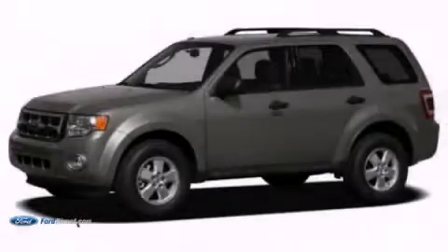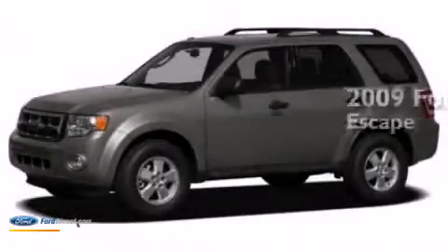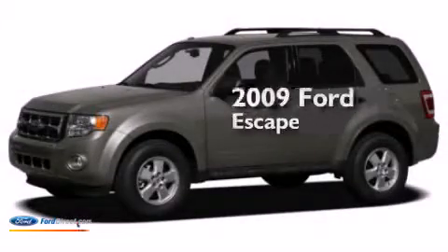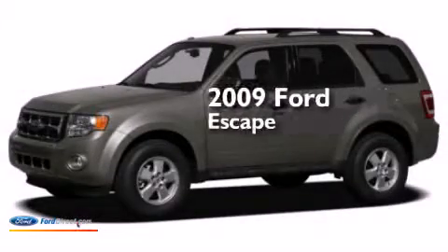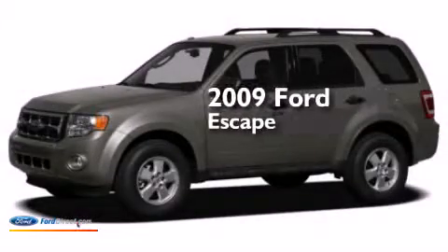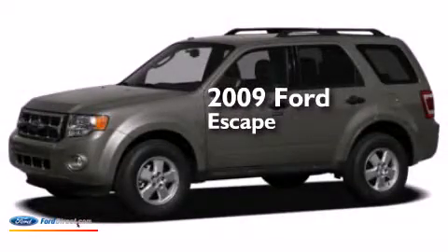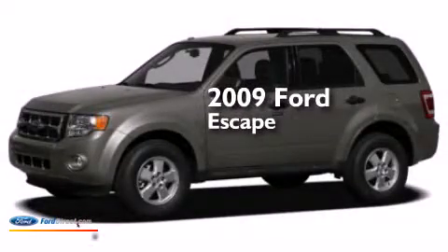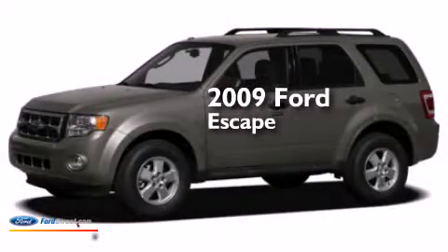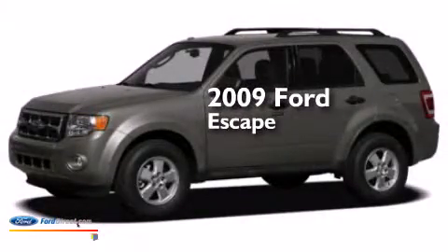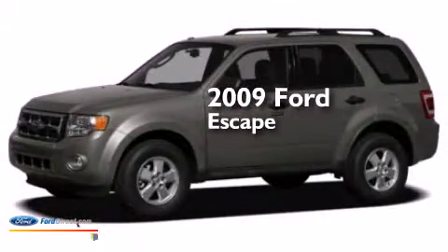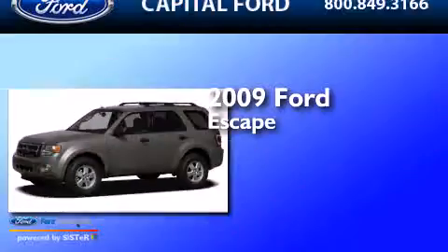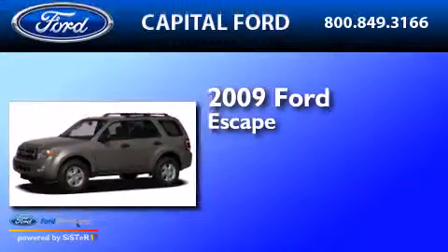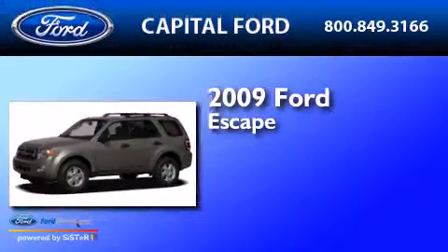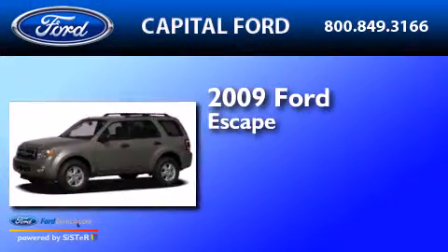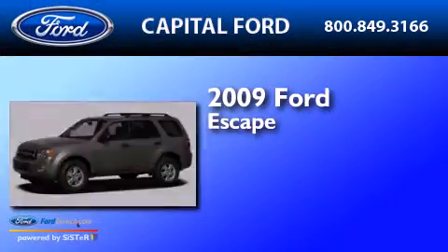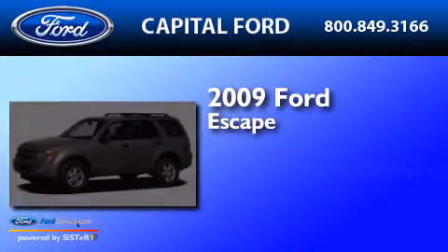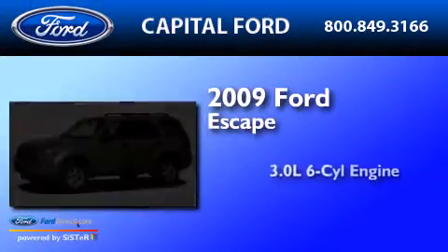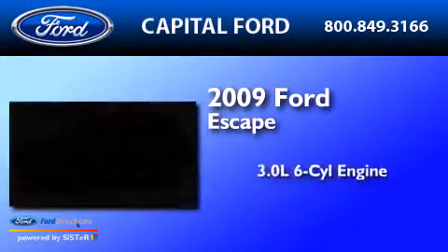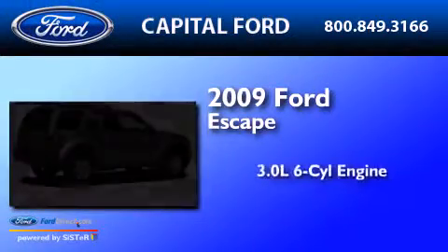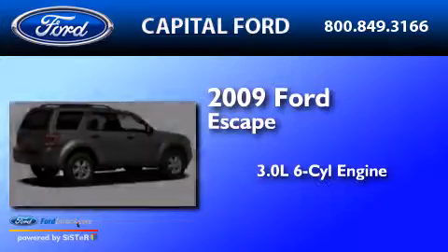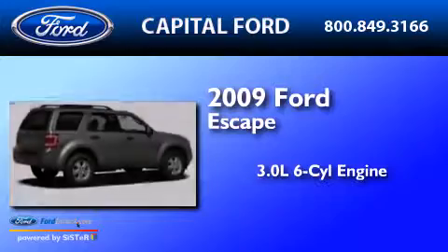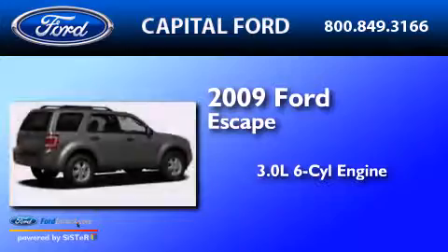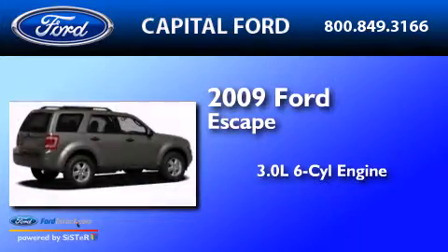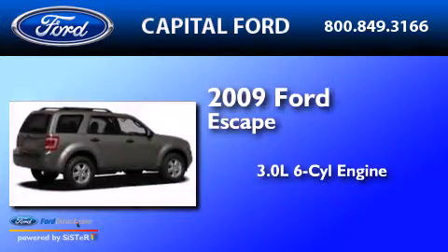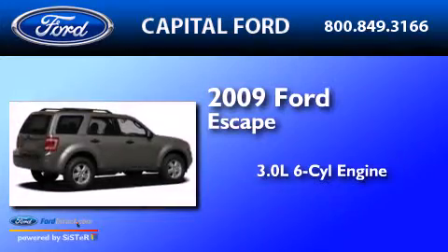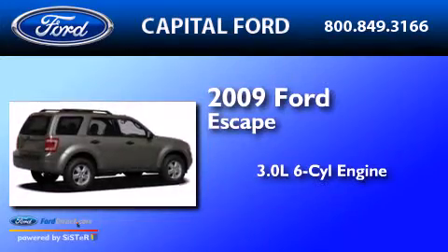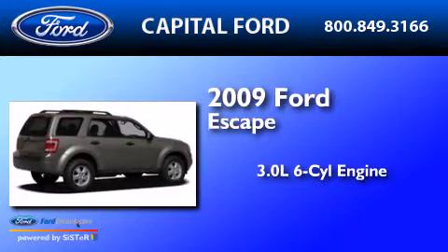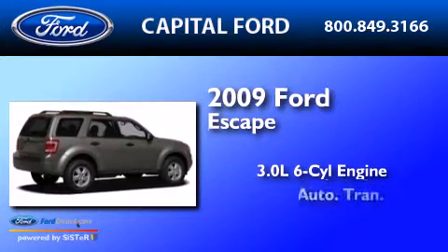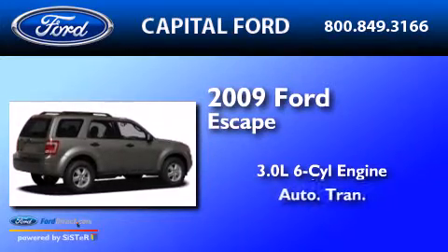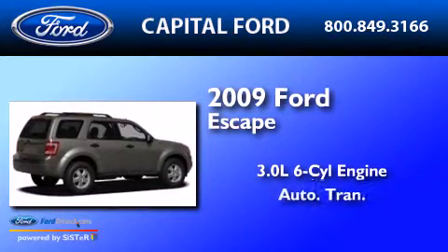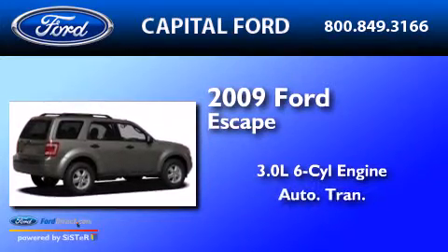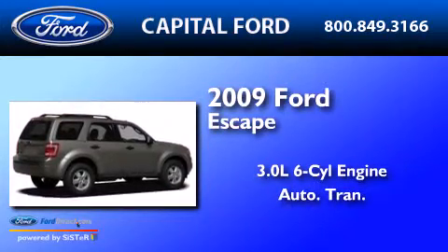This is a 2009 Ford Escape. It has a 3.0-liter six-cylinder engine and an automatic transmission.